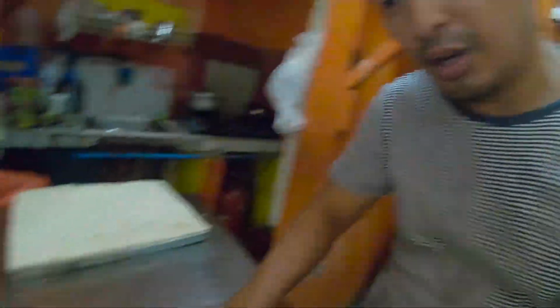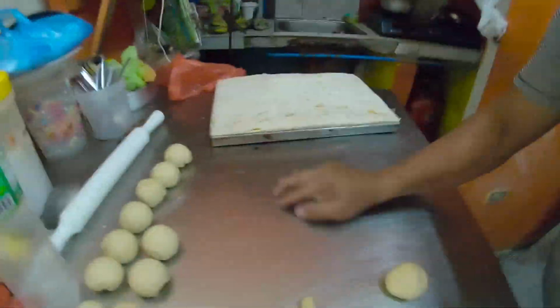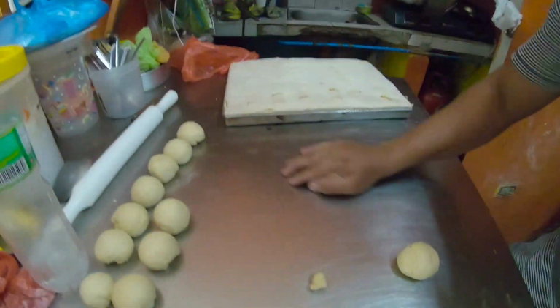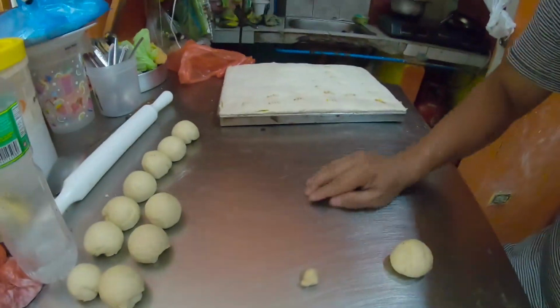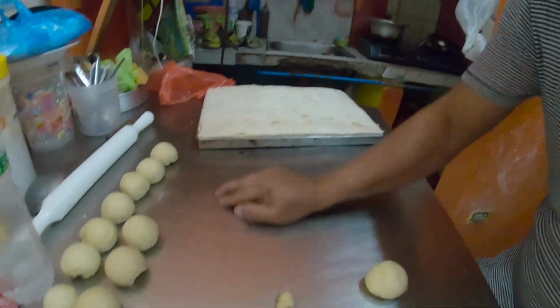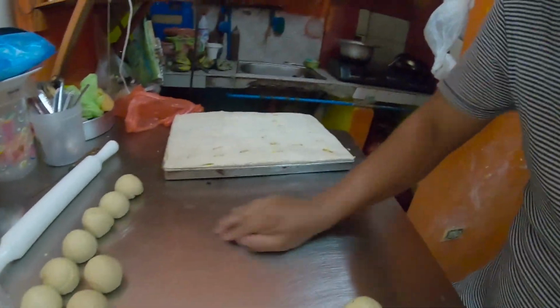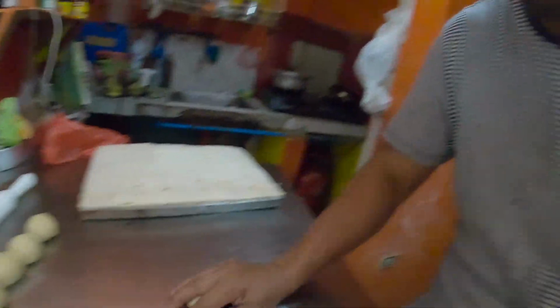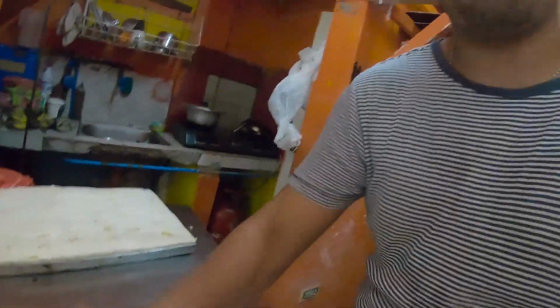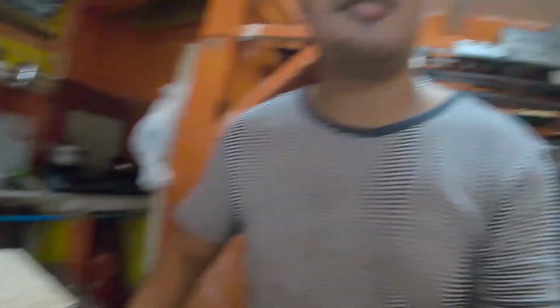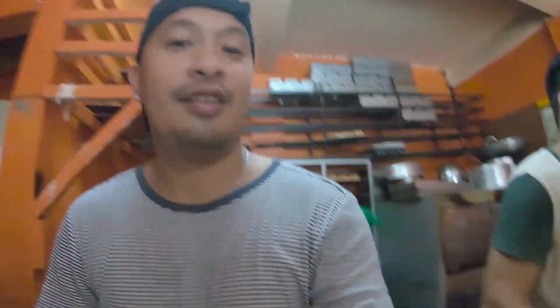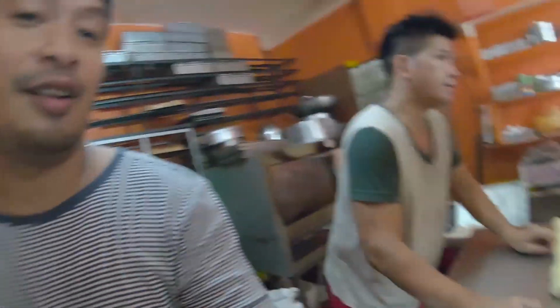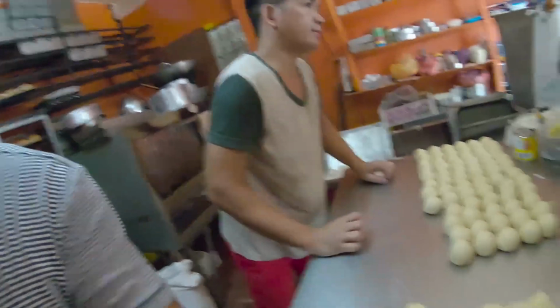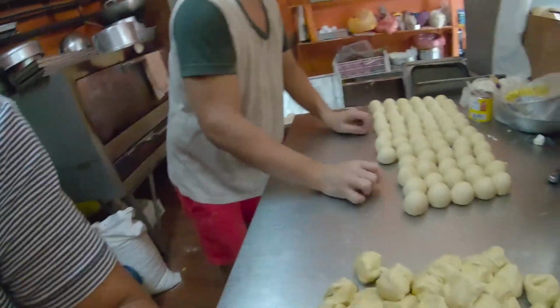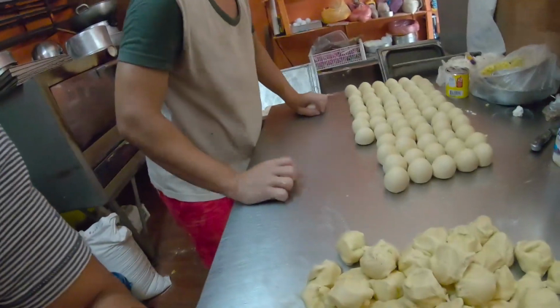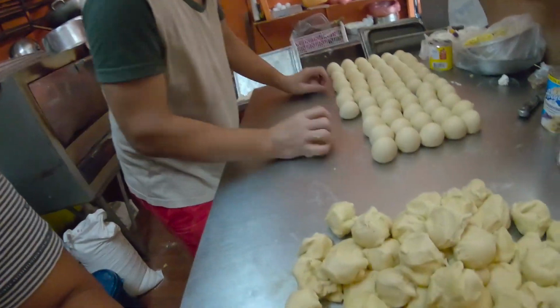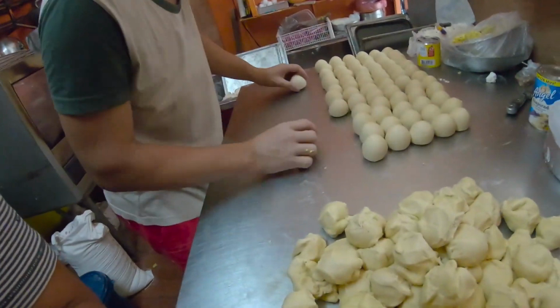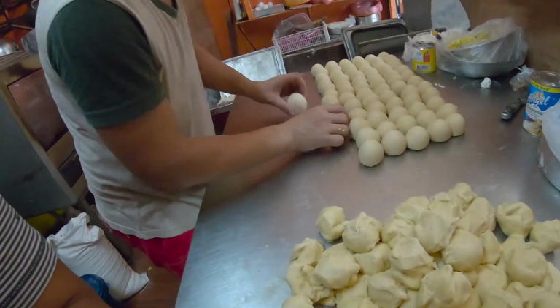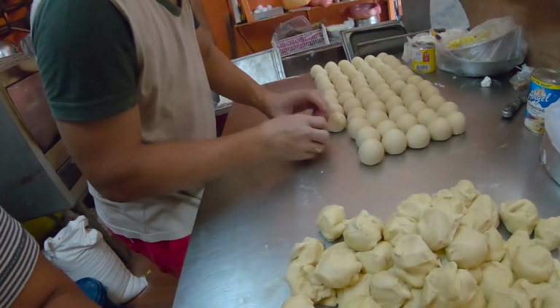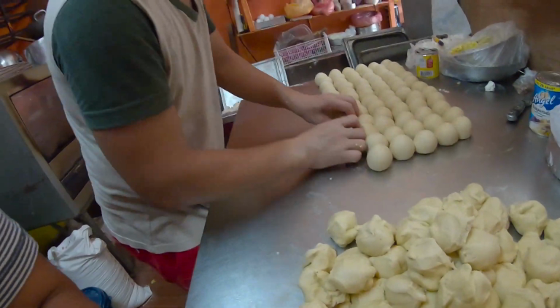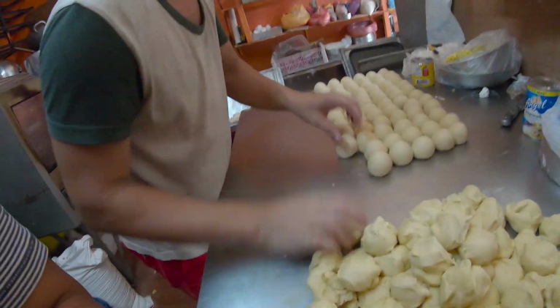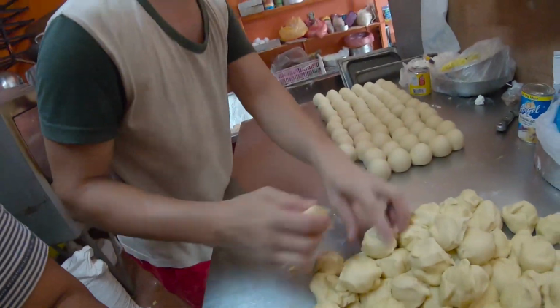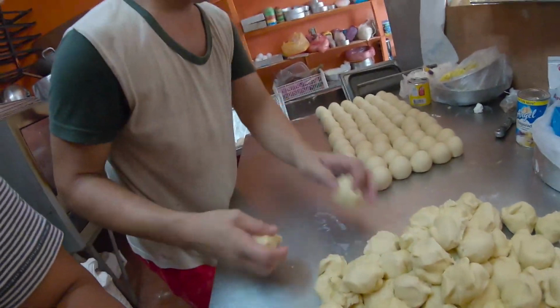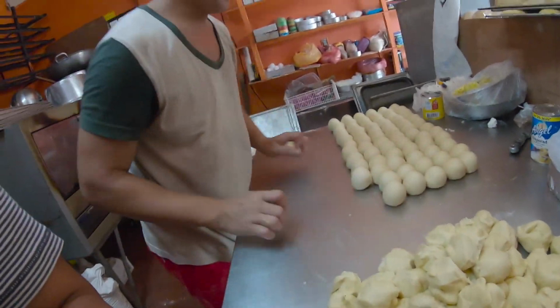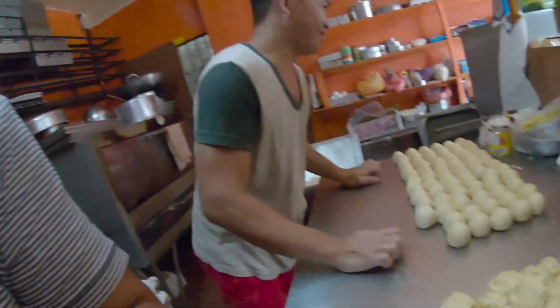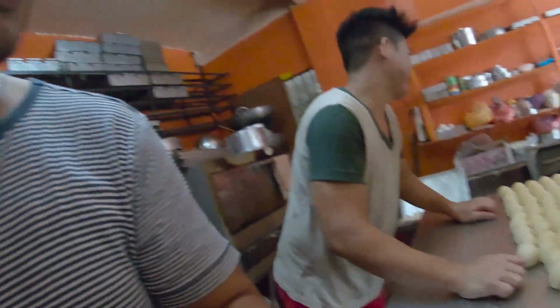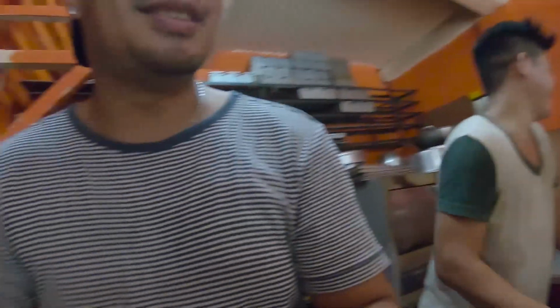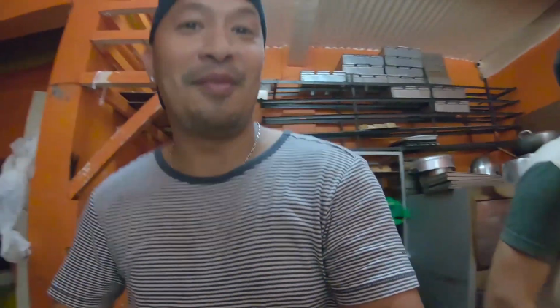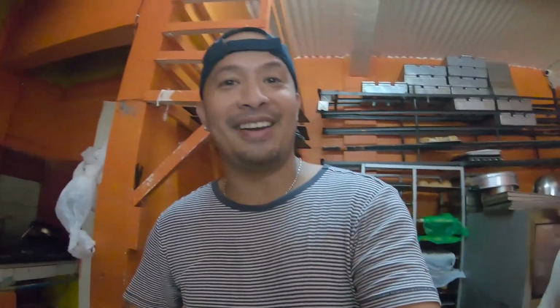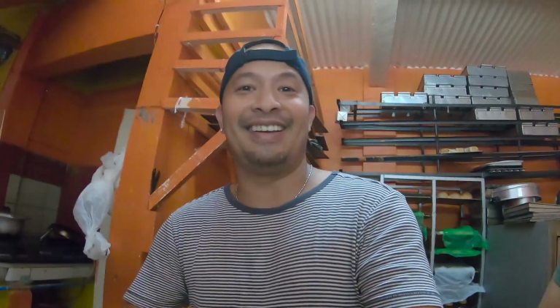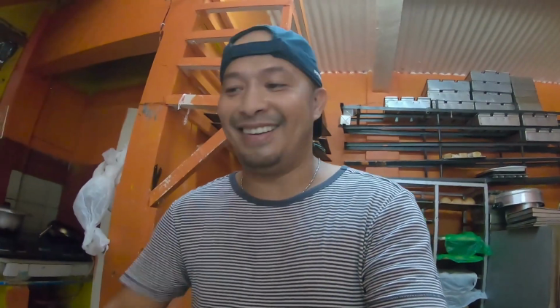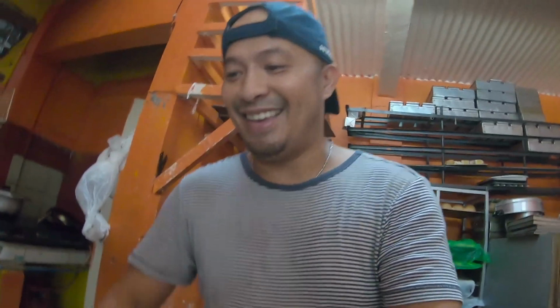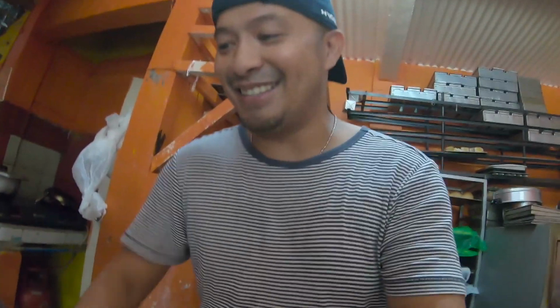Actually, naghahalo nga ako ngayon. Ito yung magaling kong baker — si Mr. Mark!